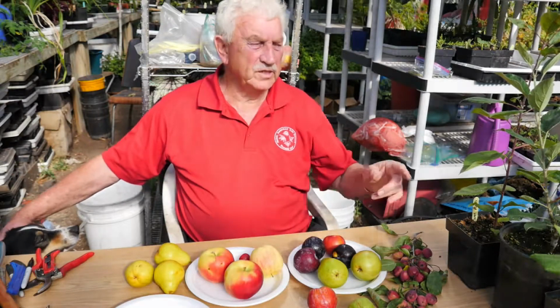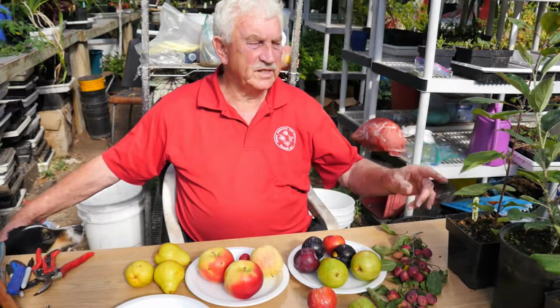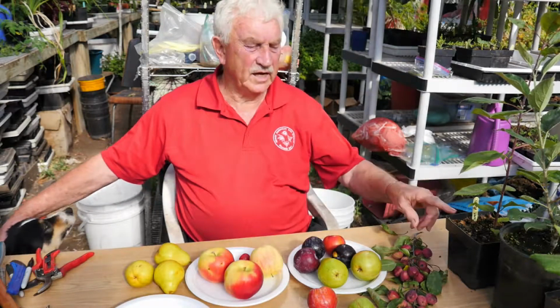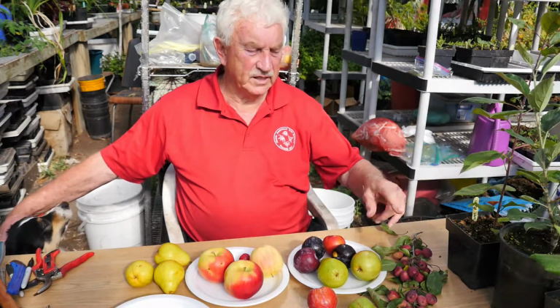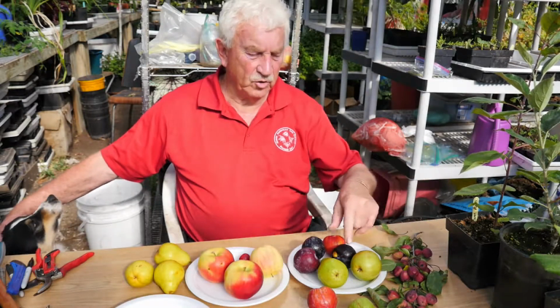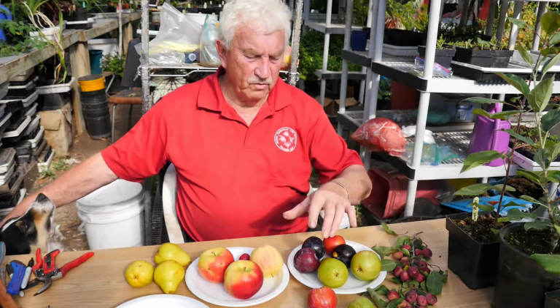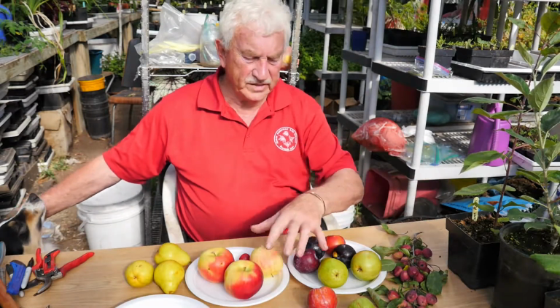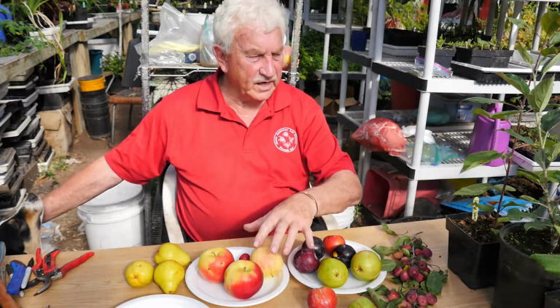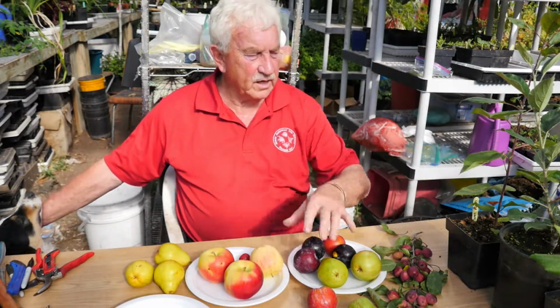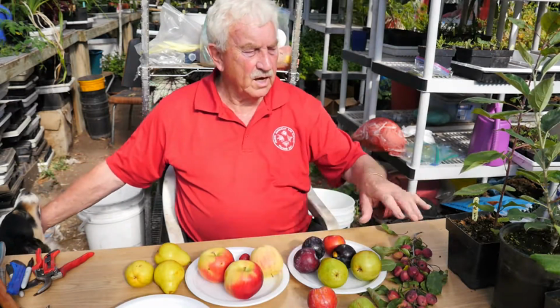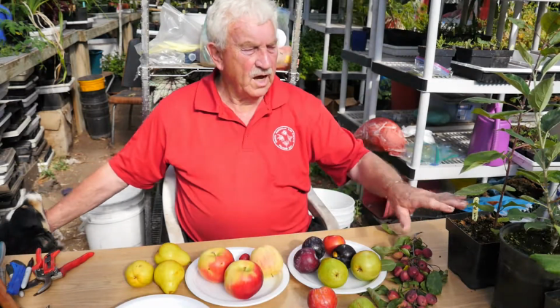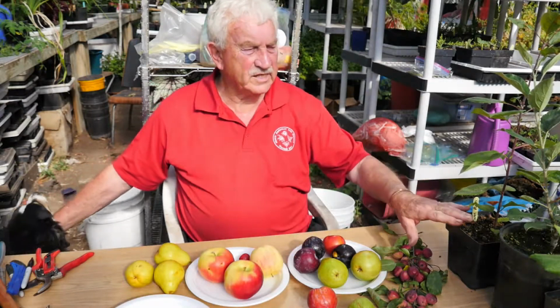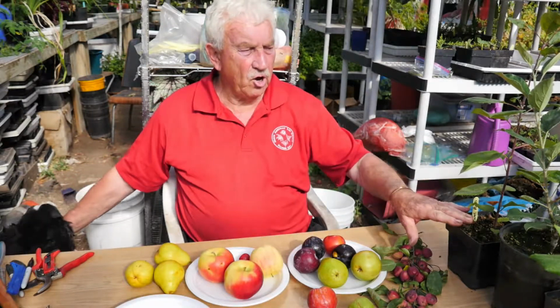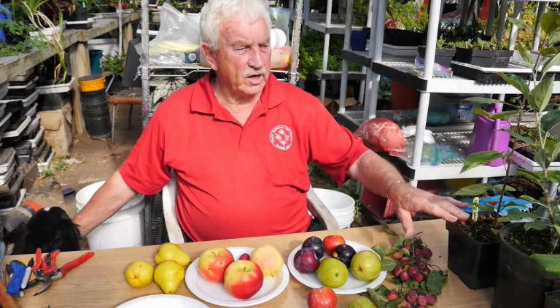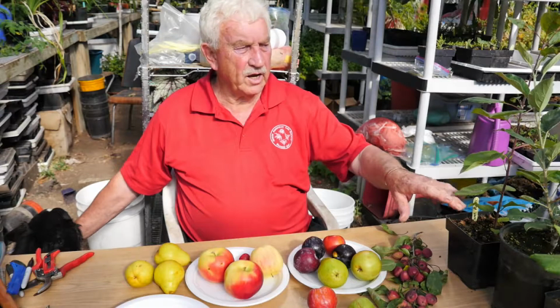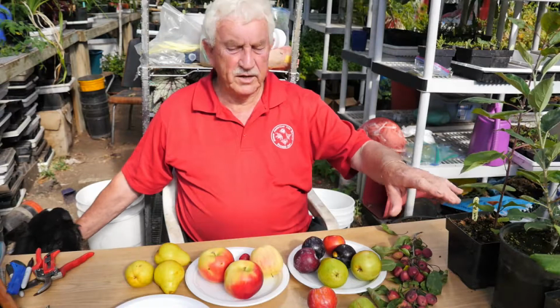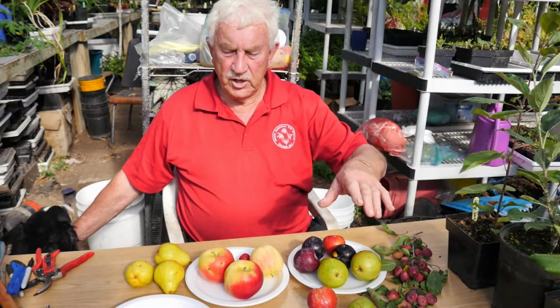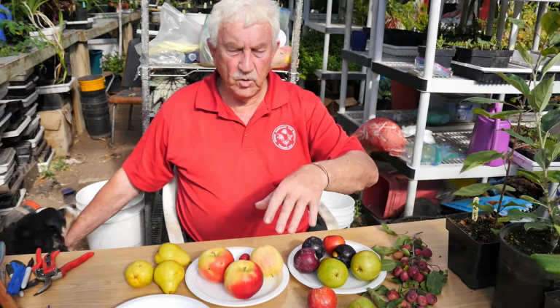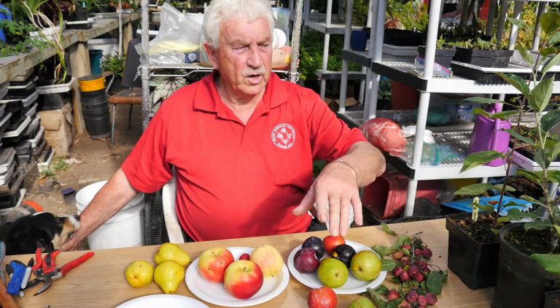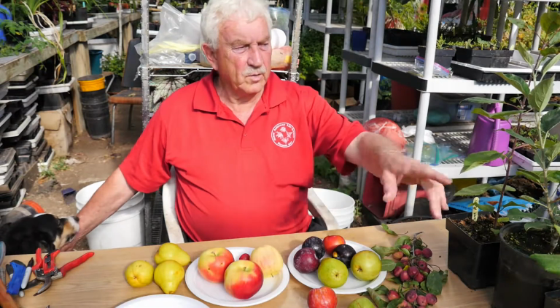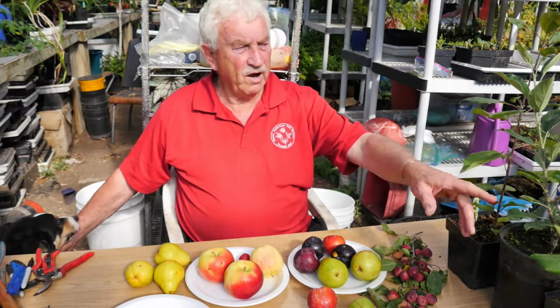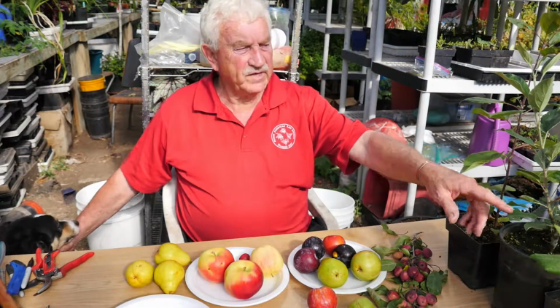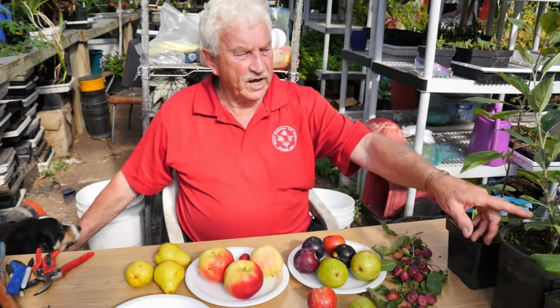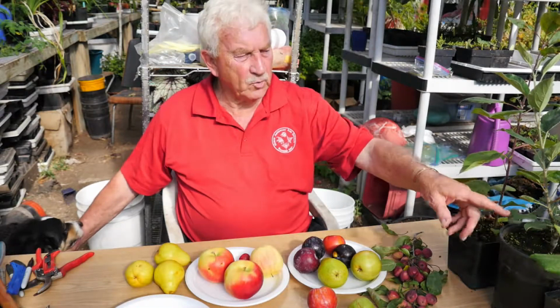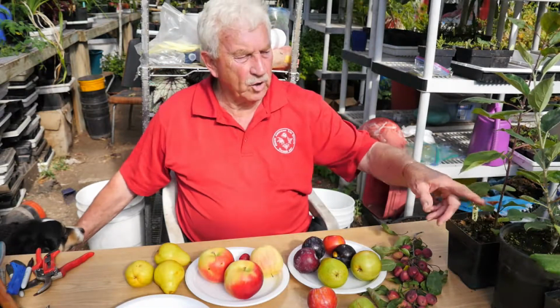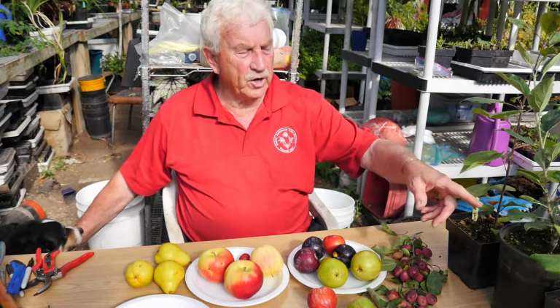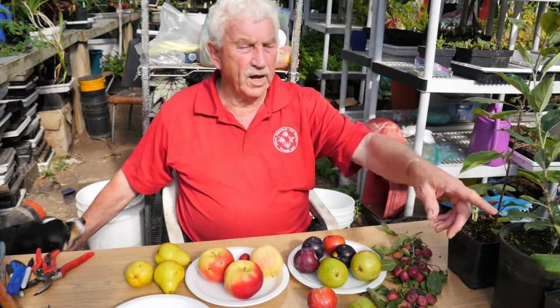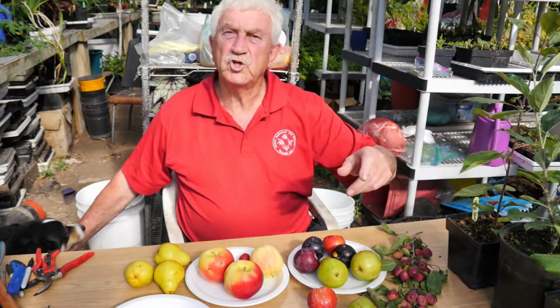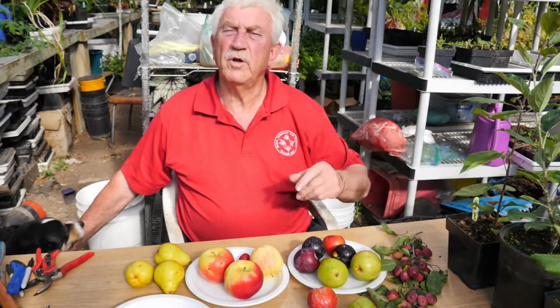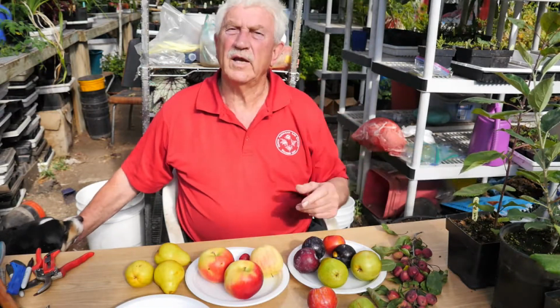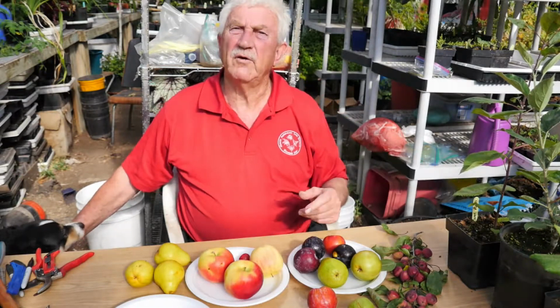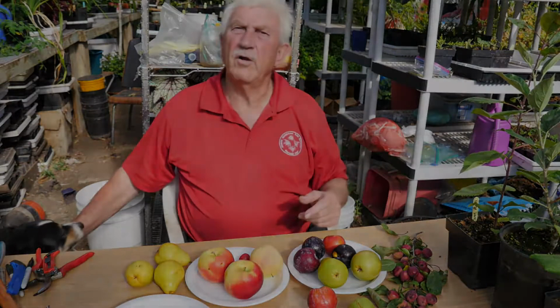Use the seedlings that you grew from seed as rootstock, and then you graft scion wood onto them — I'll show you that later on.